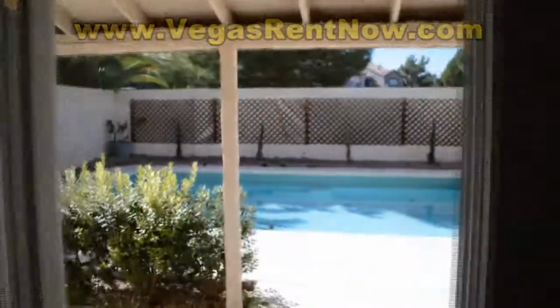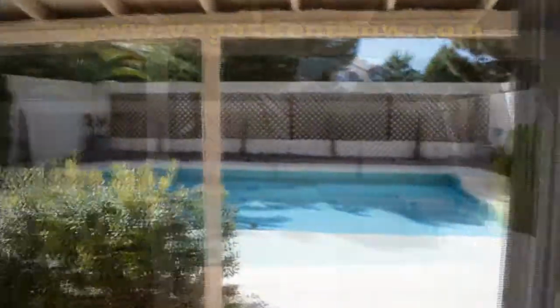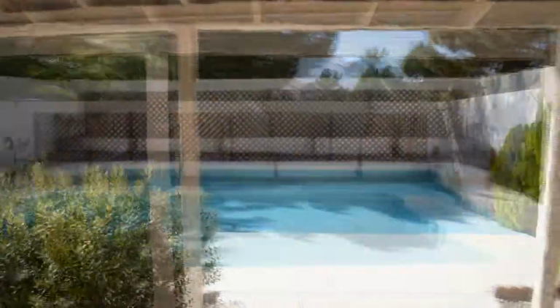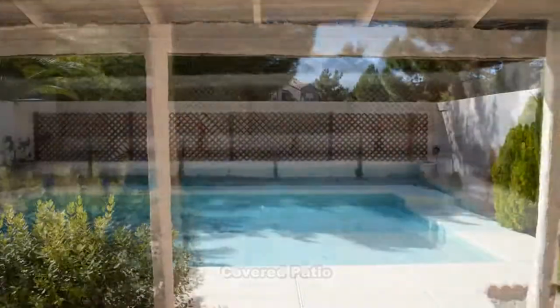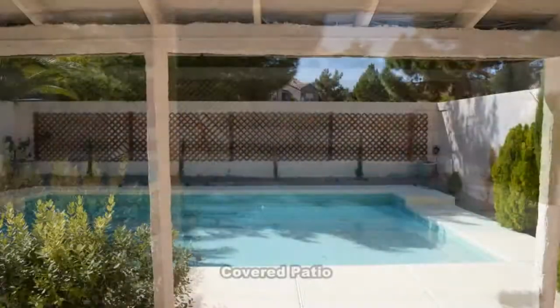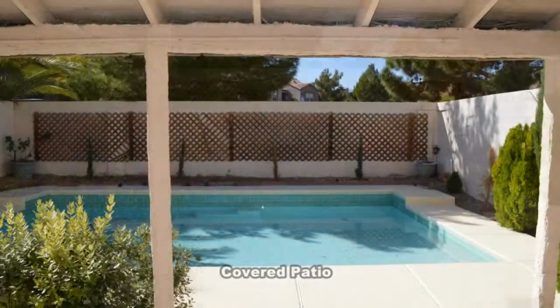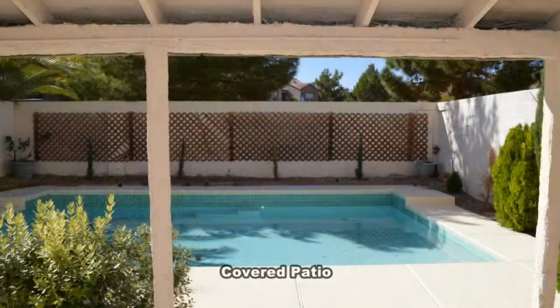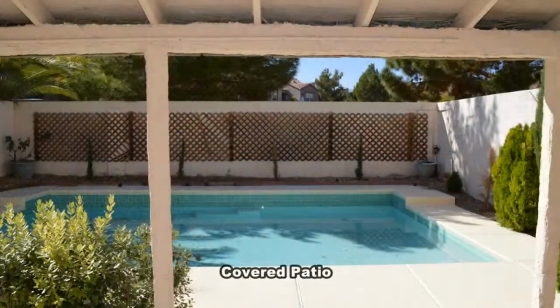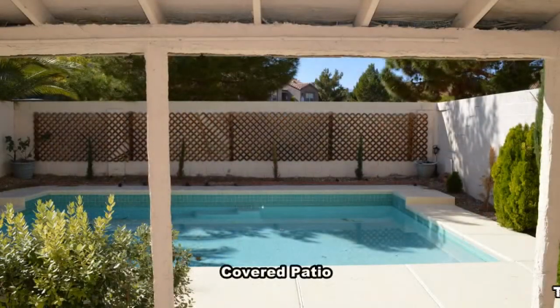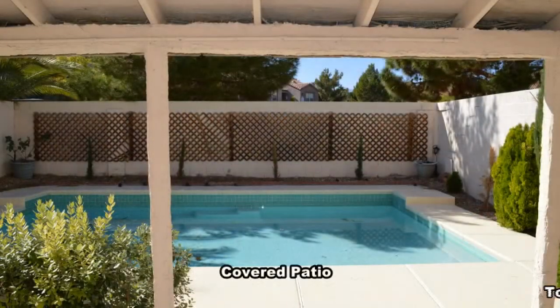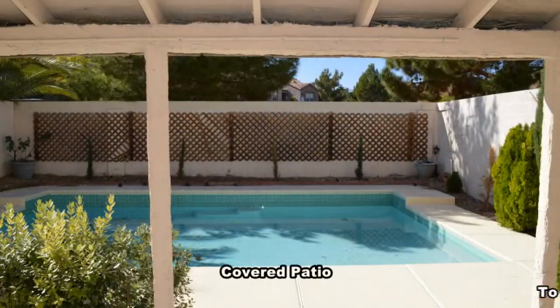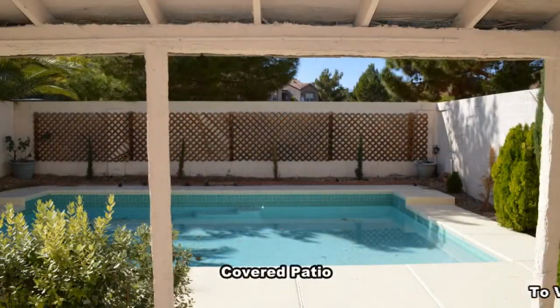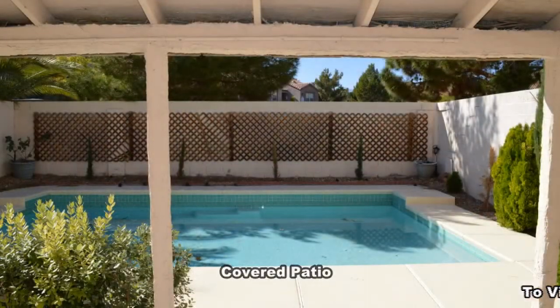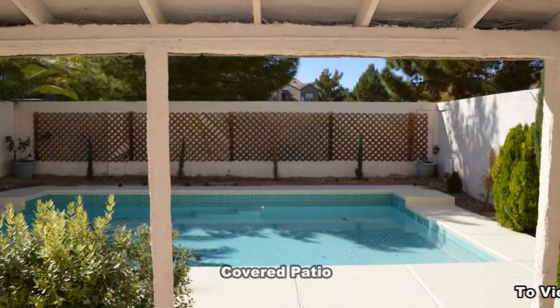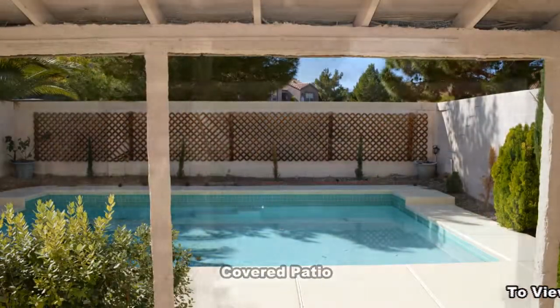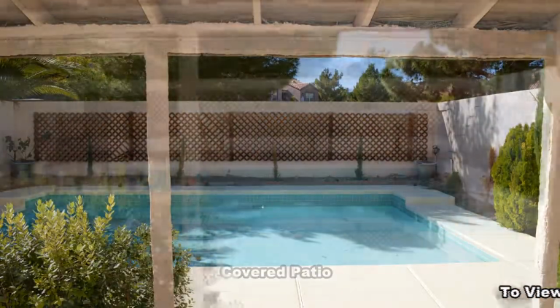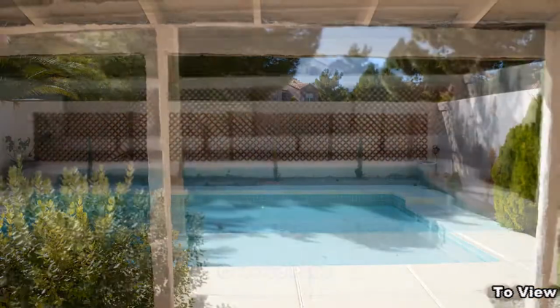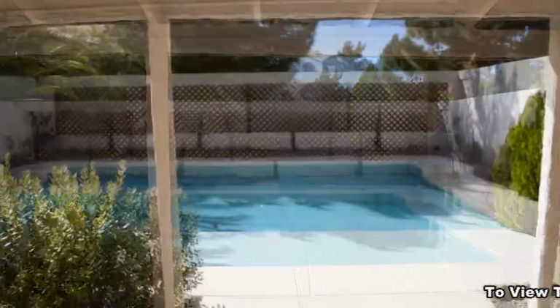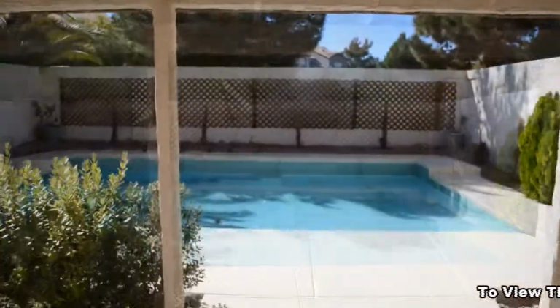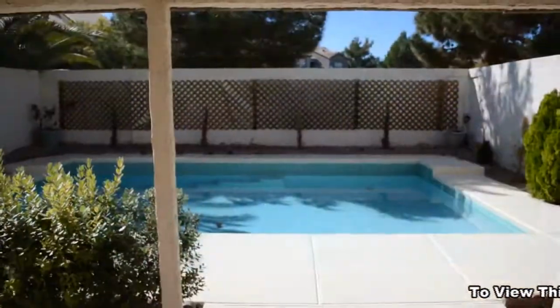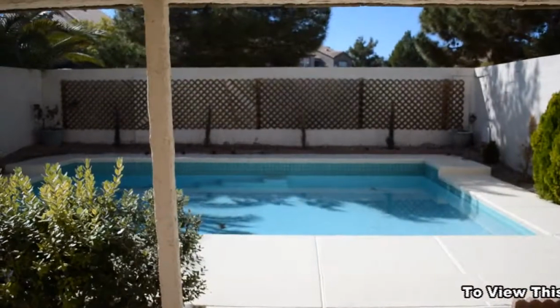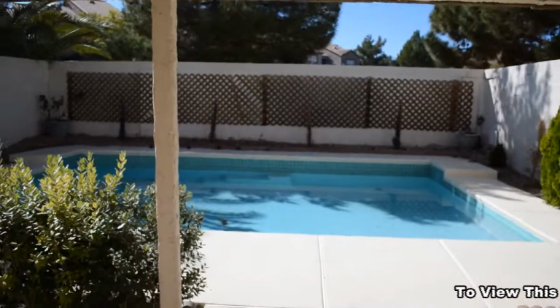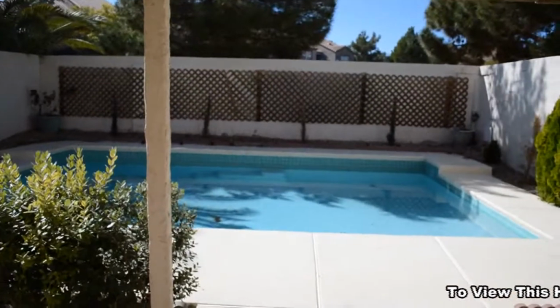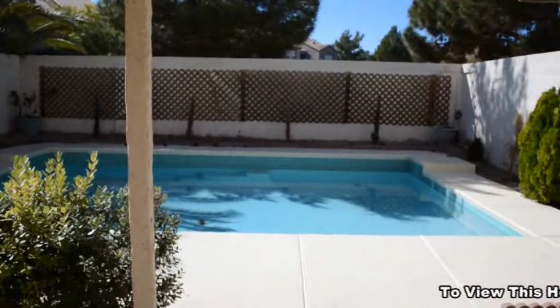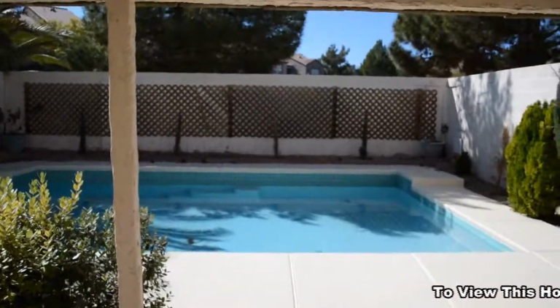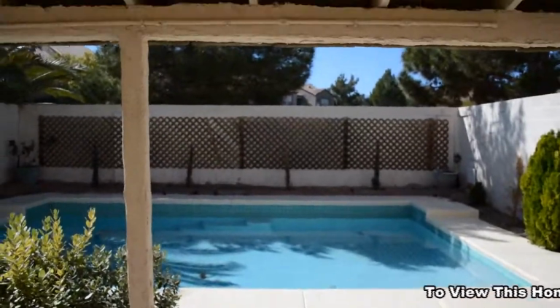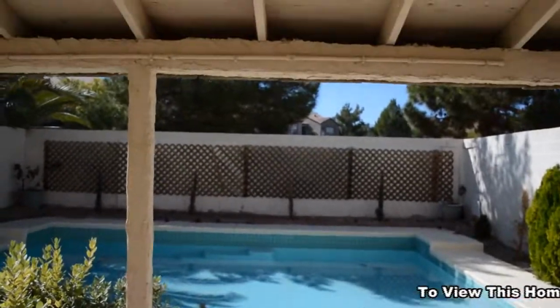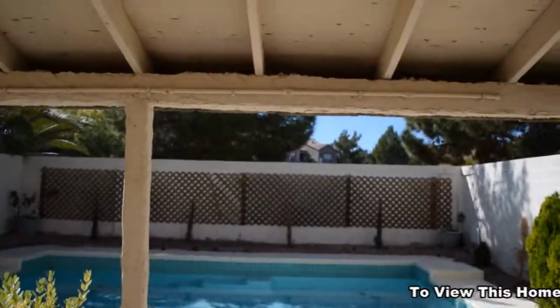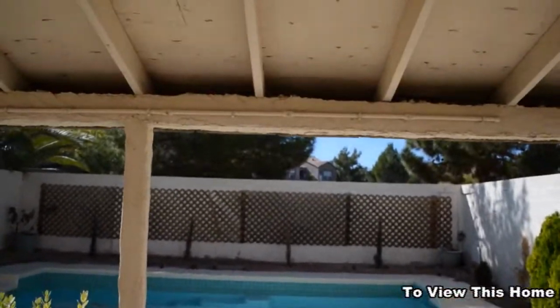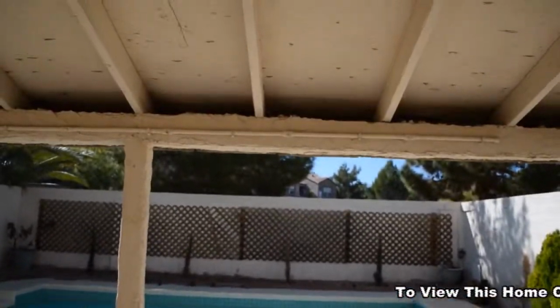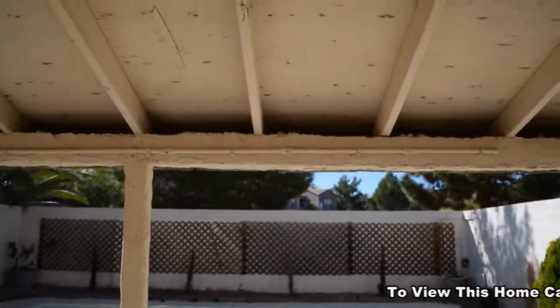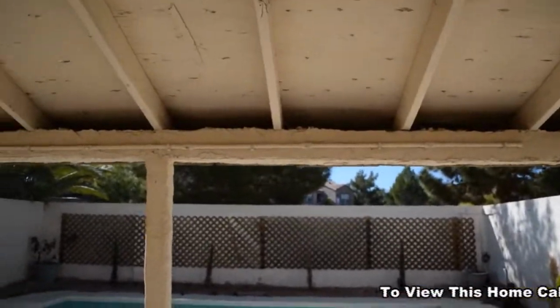The backyard has a covered patio and a large in-ground pool, service included.